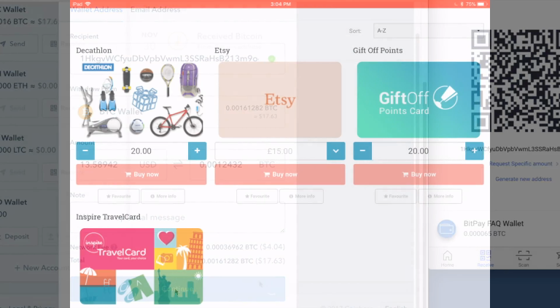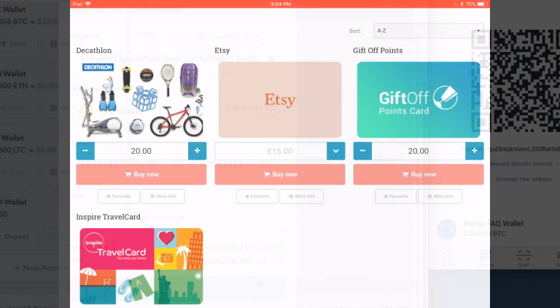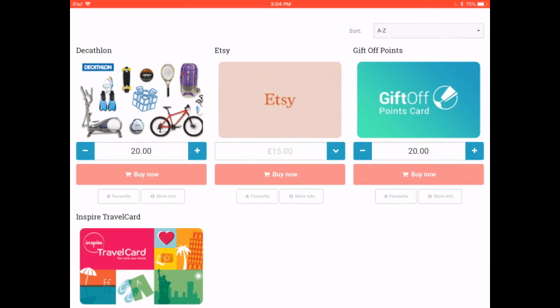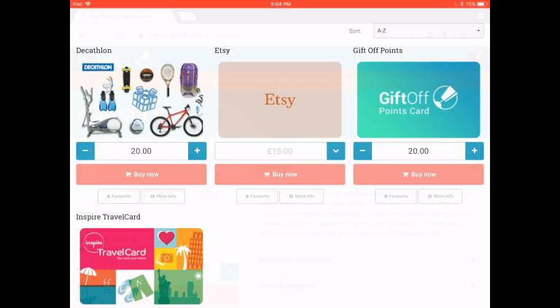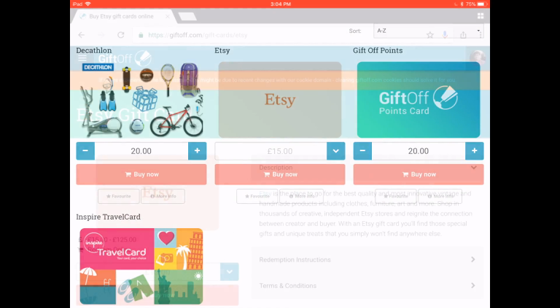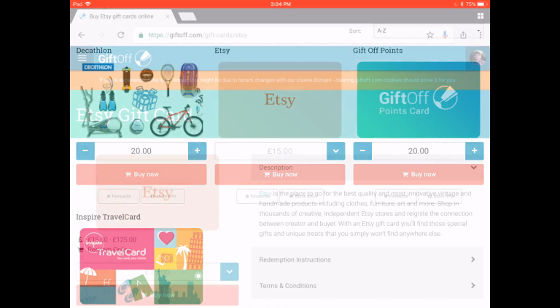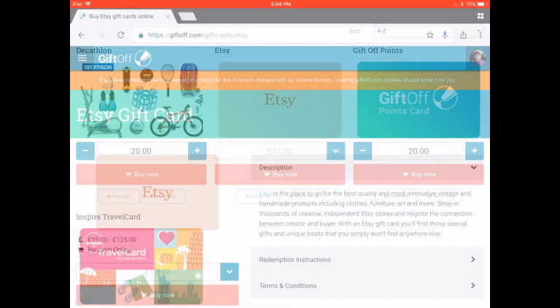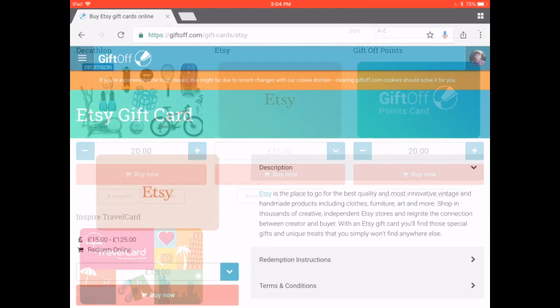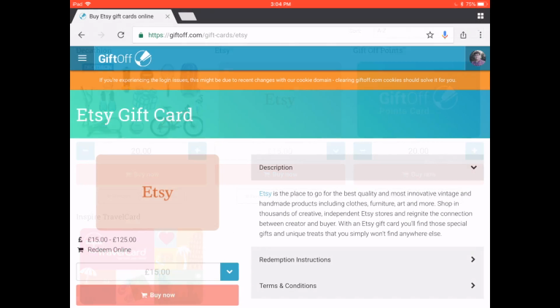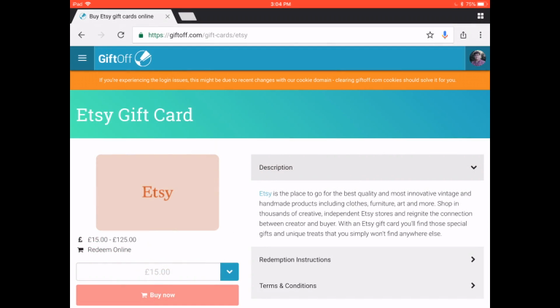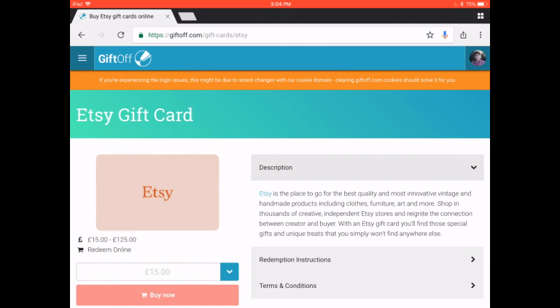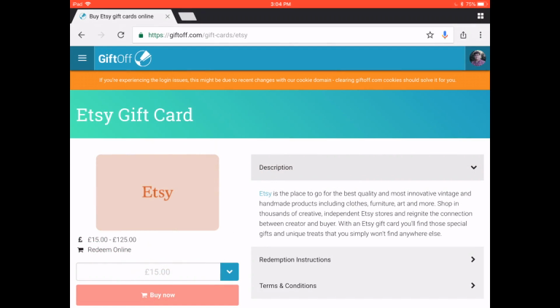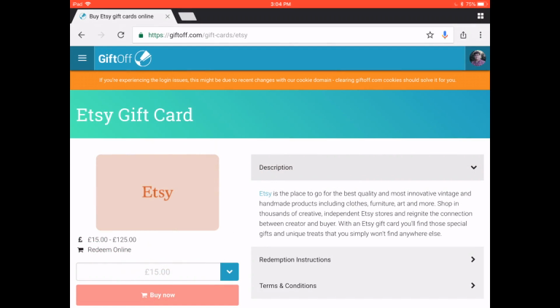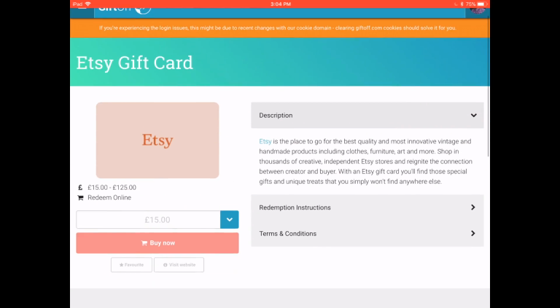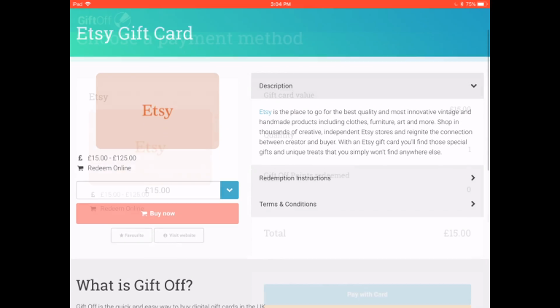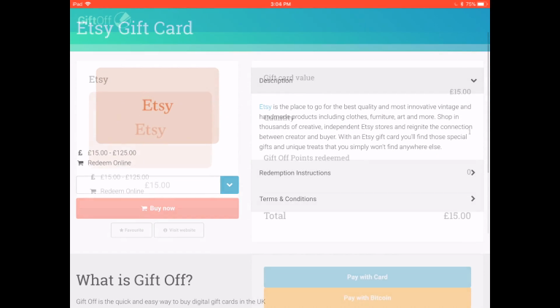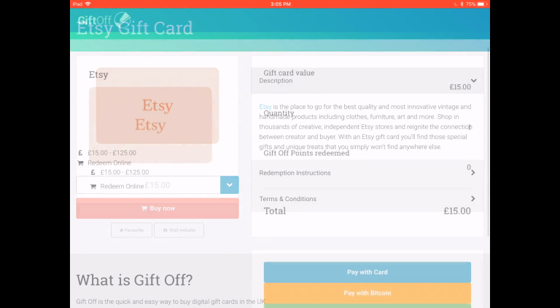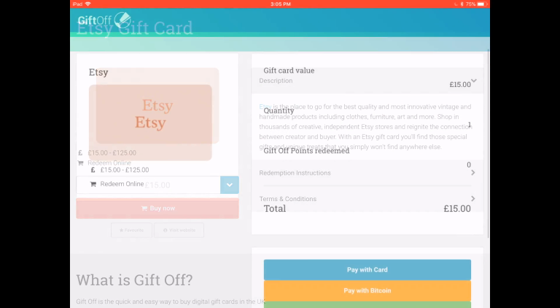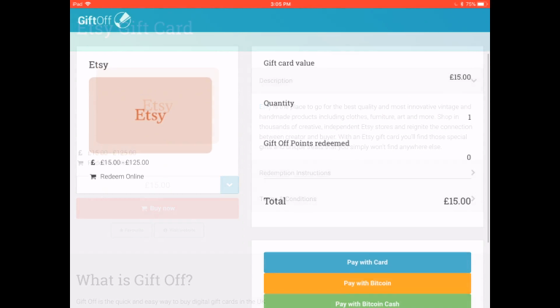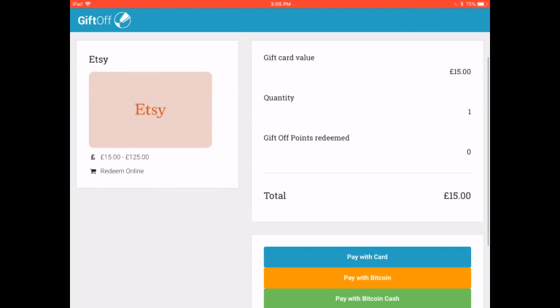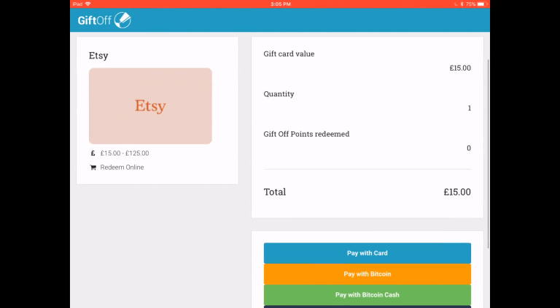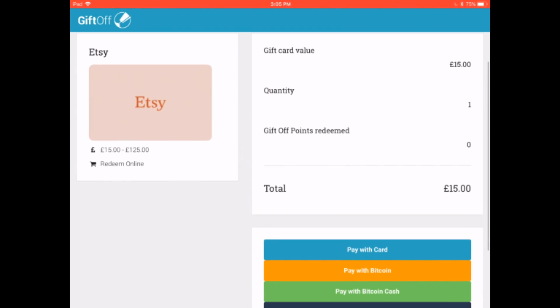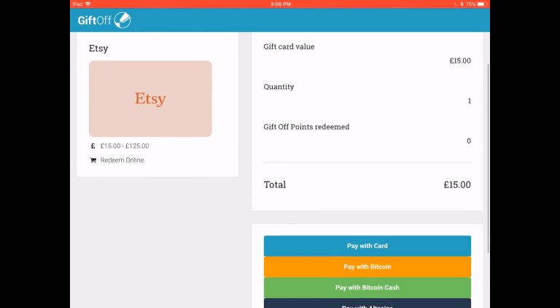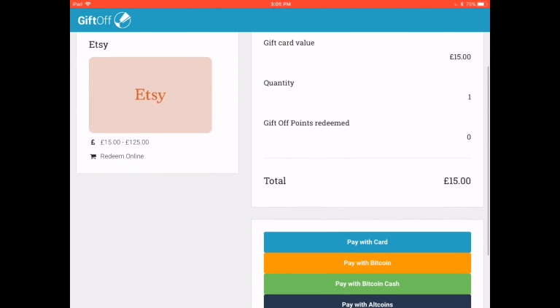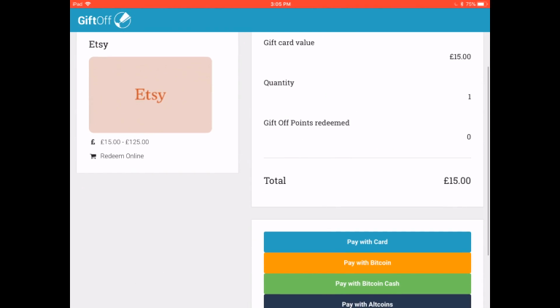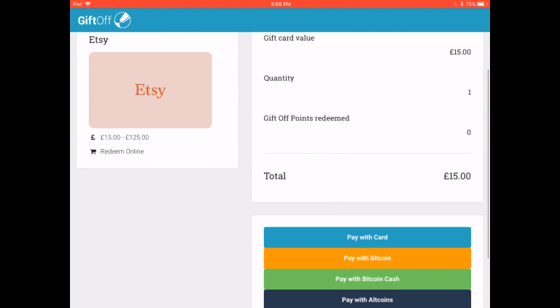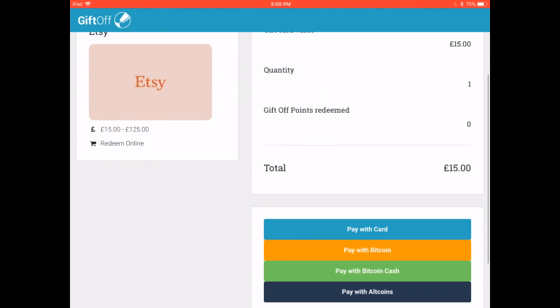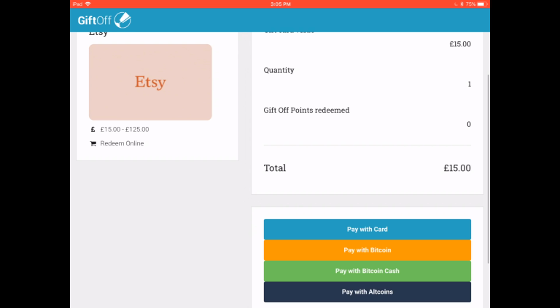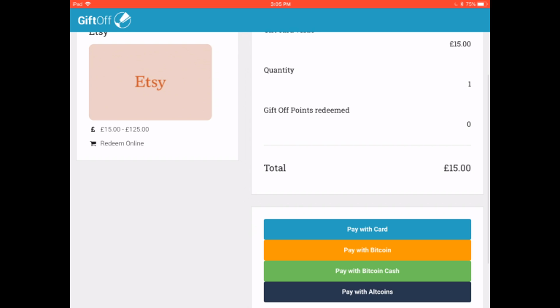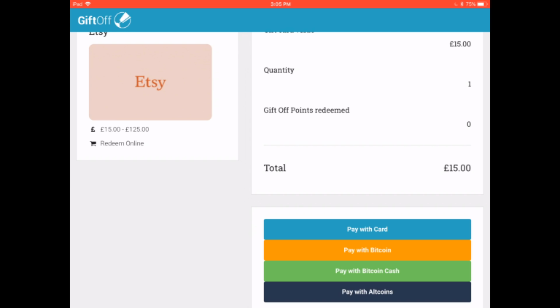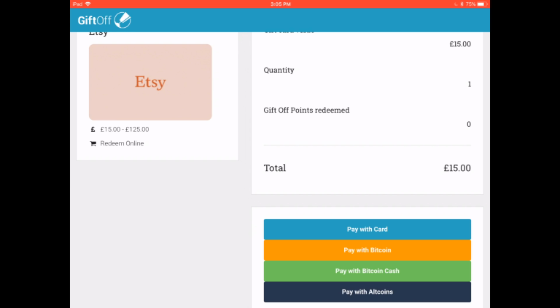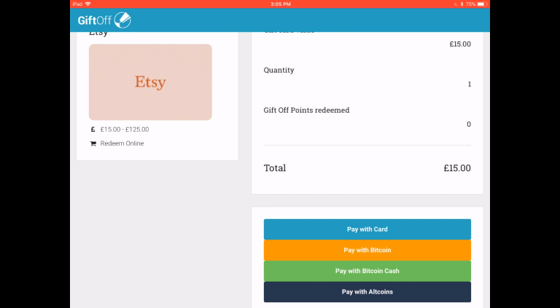Now that you're set, you'll shop for what you want, make an order, and click Pay with Bitcoin.